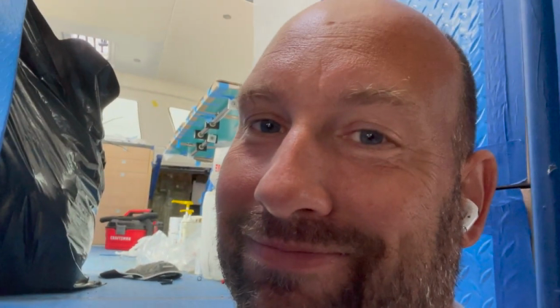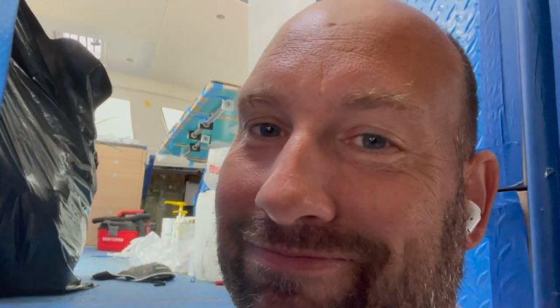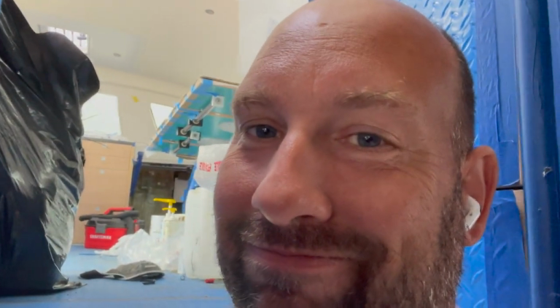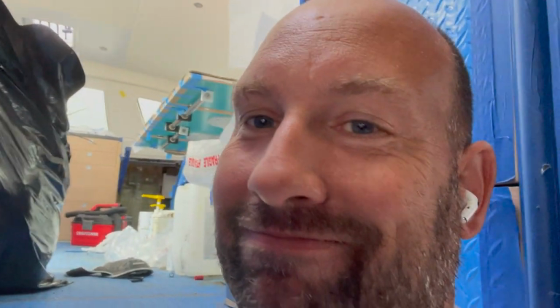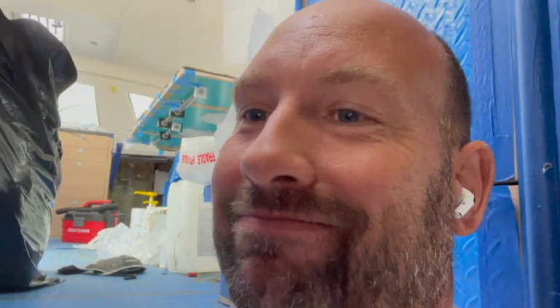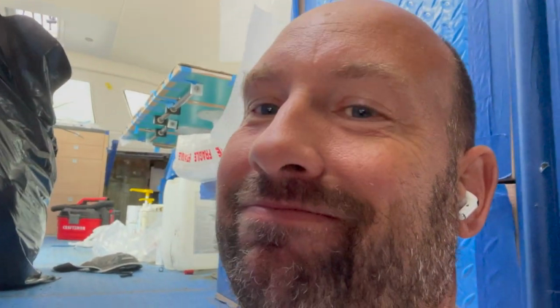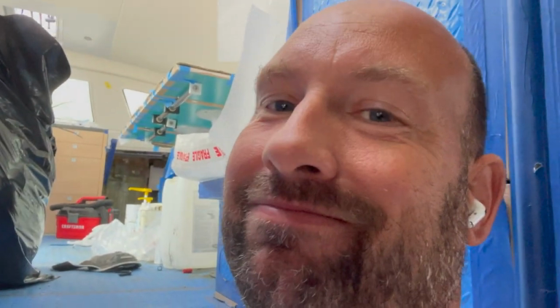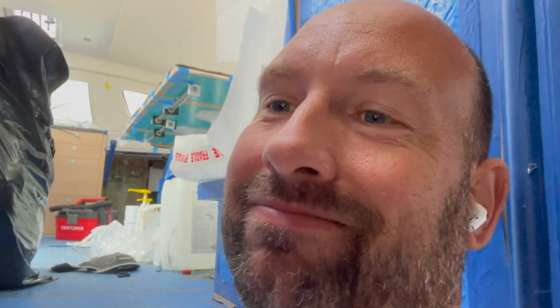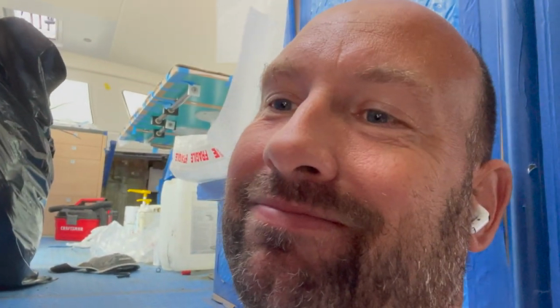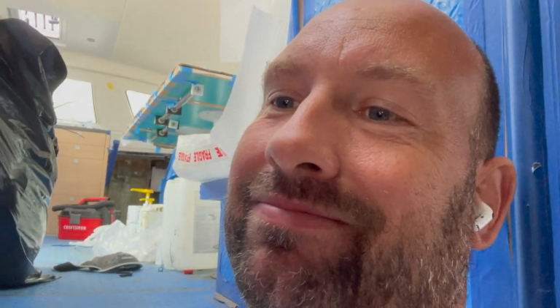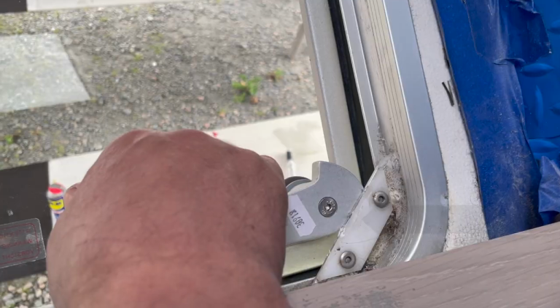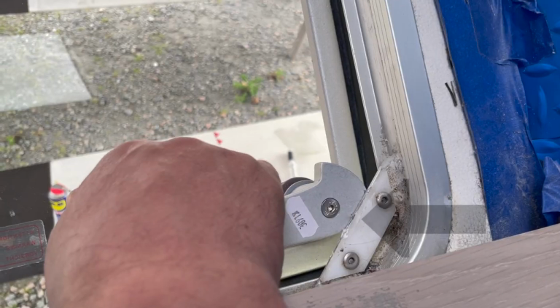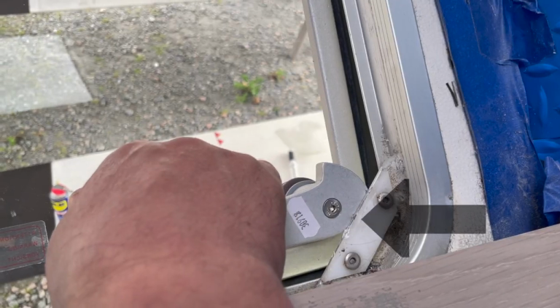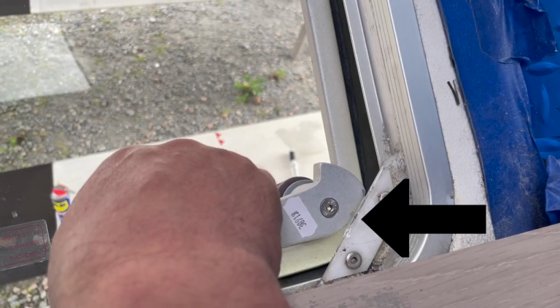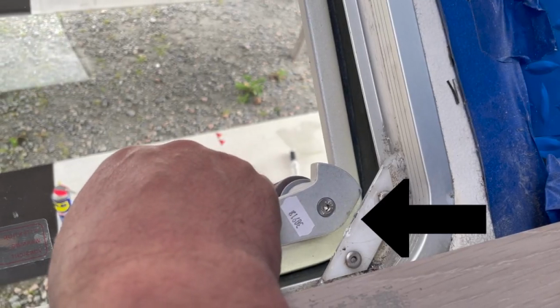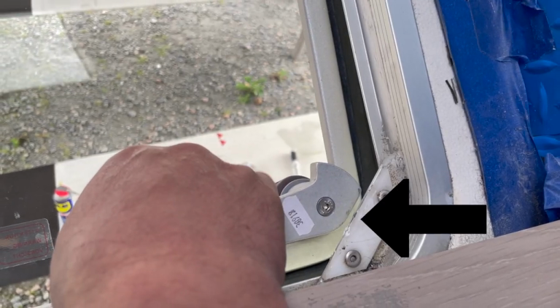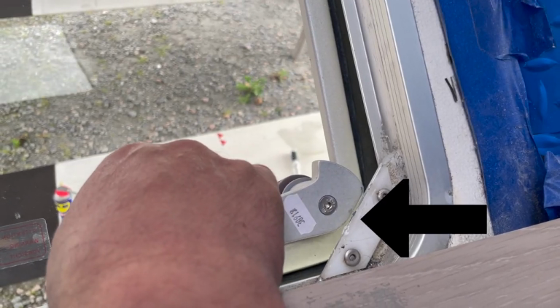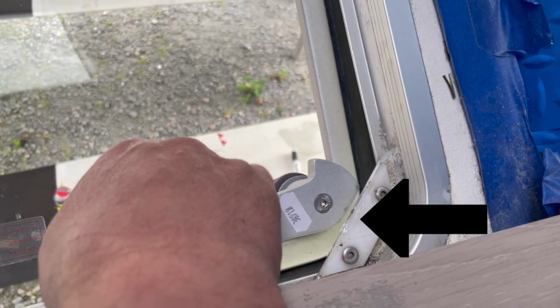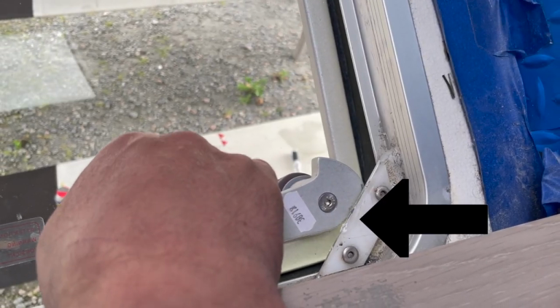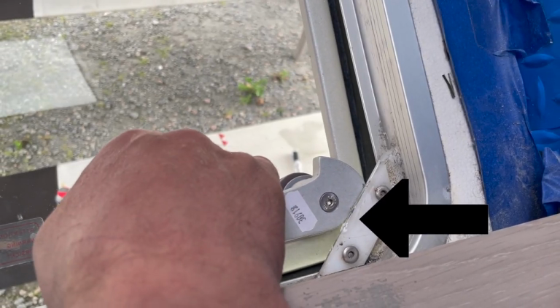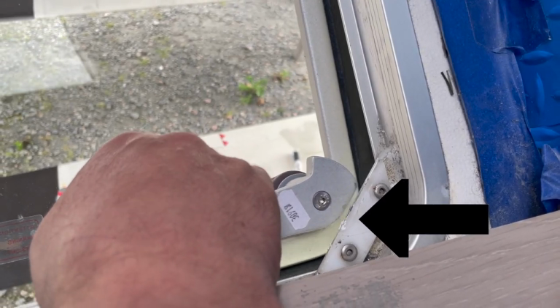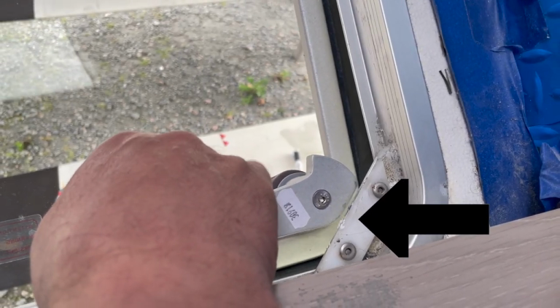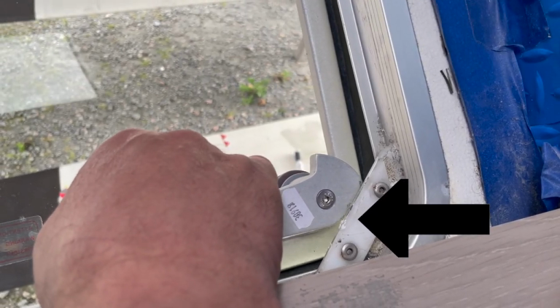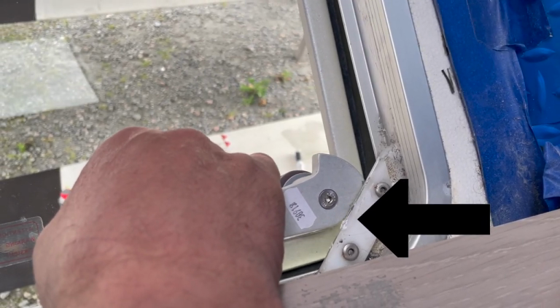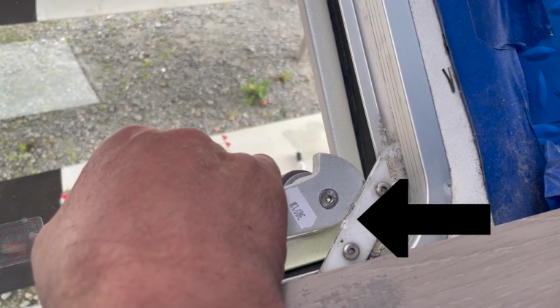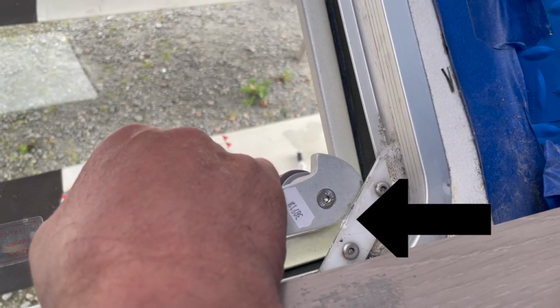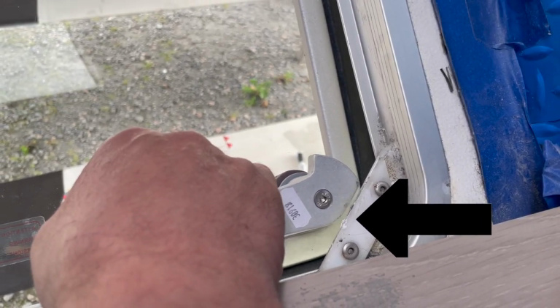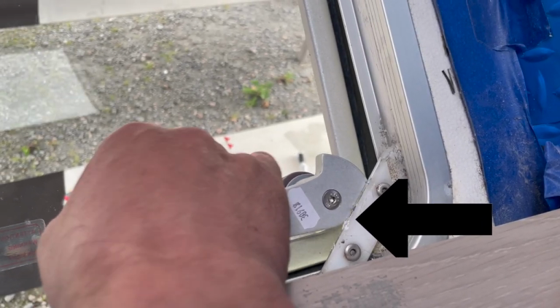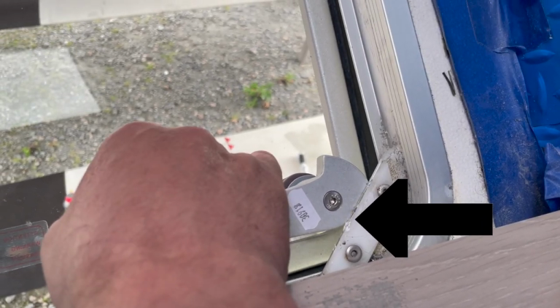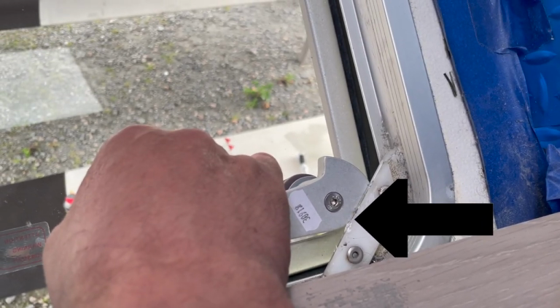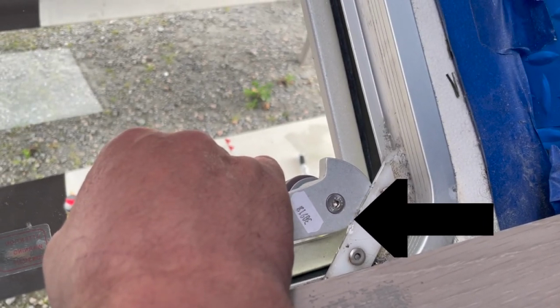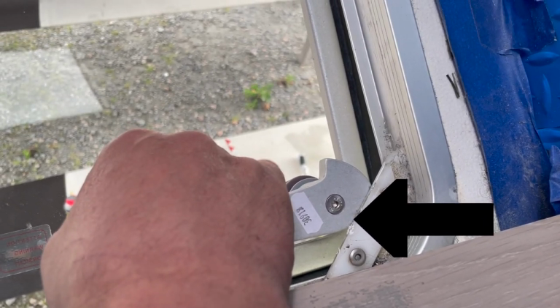I ended up shaving off a quarter inch of this bar to allow the latch to pass through and lock.